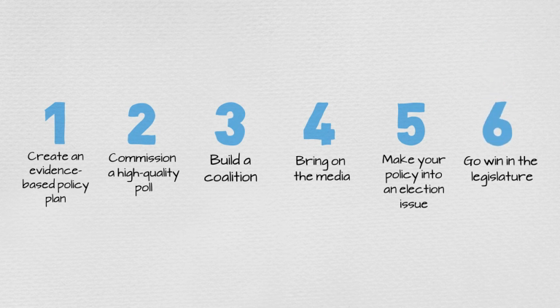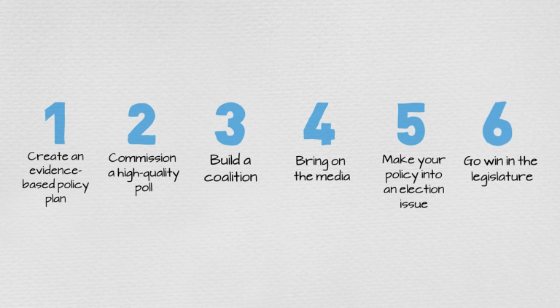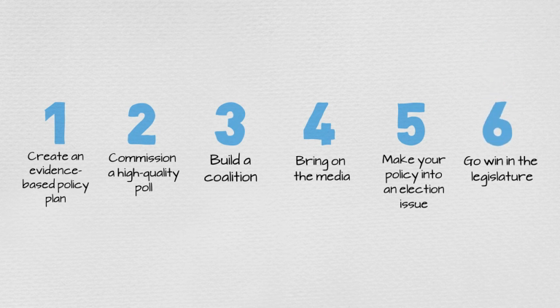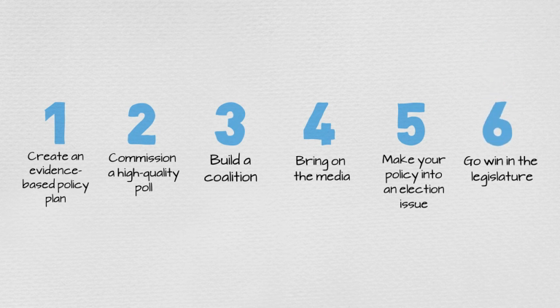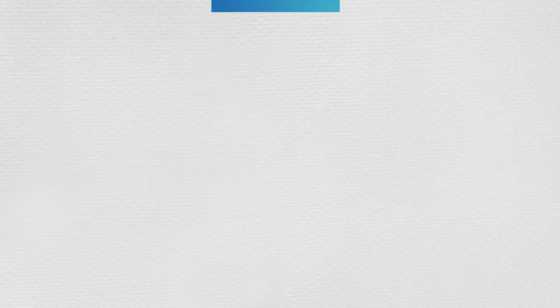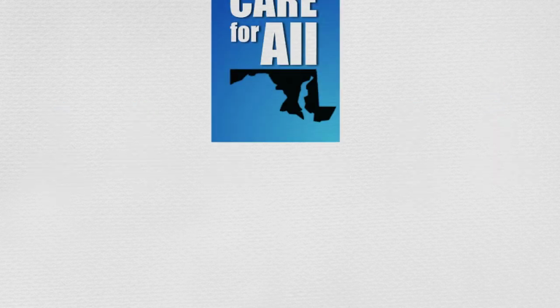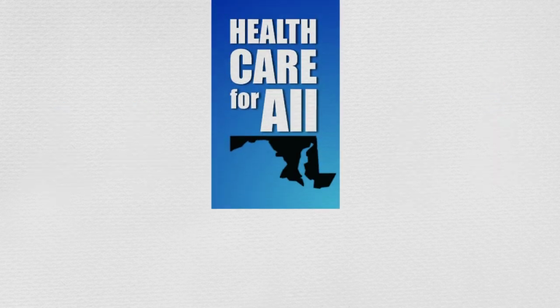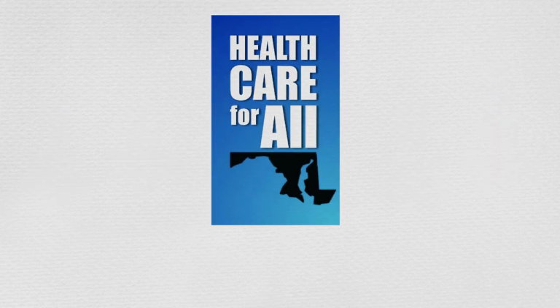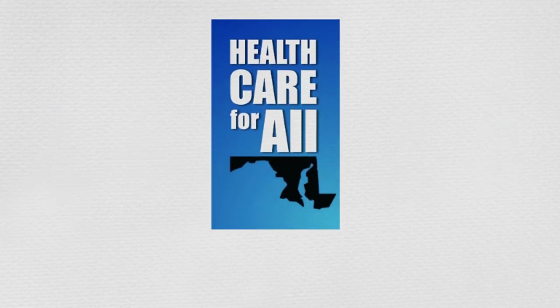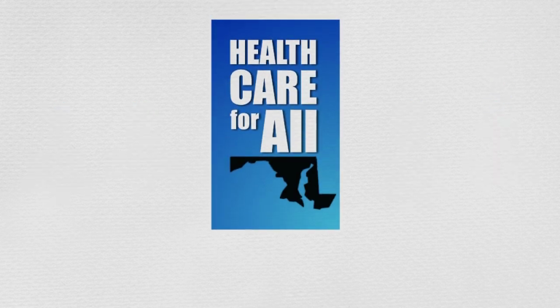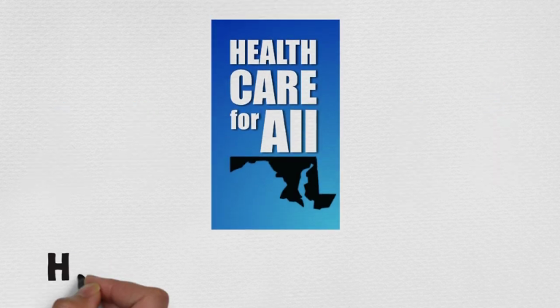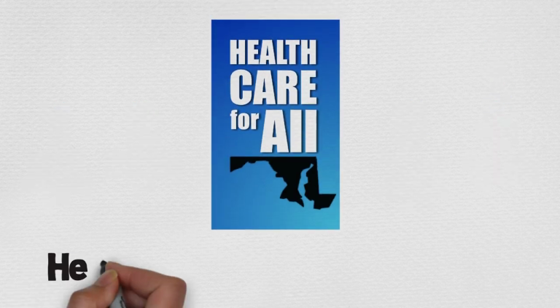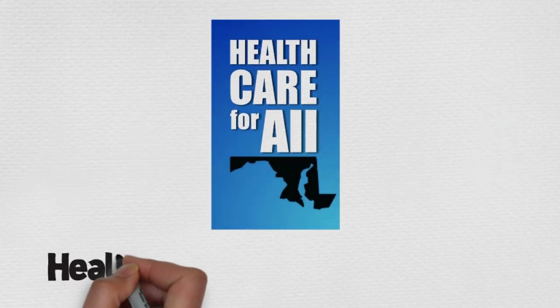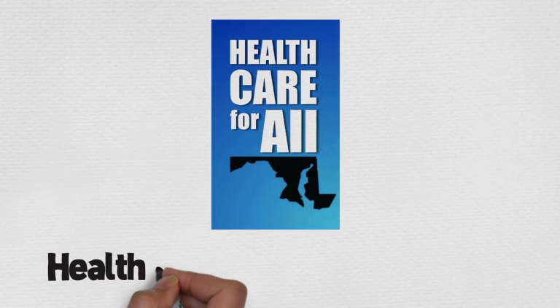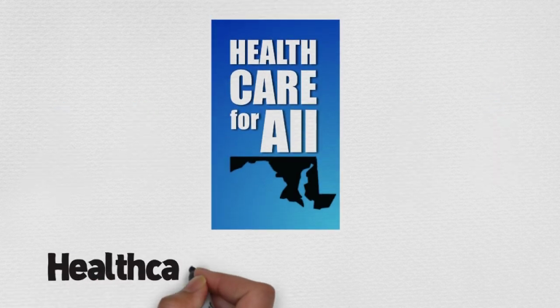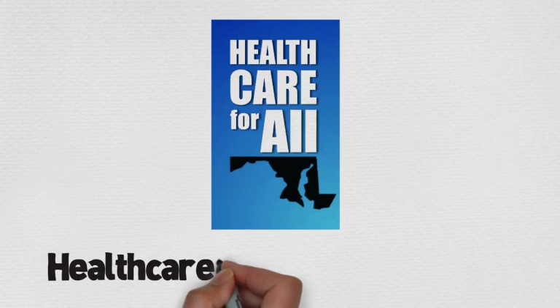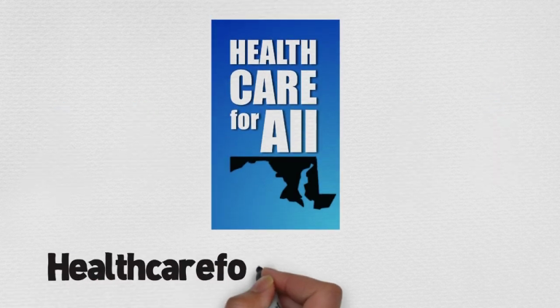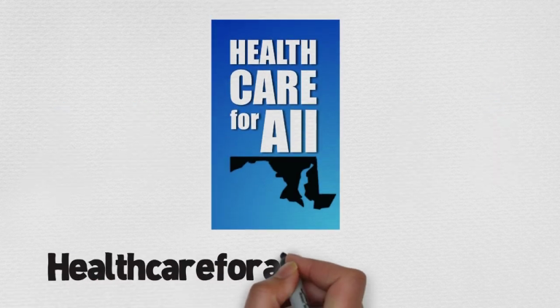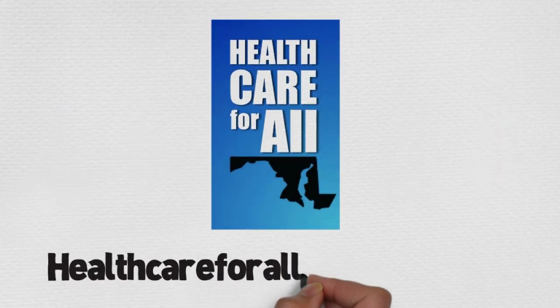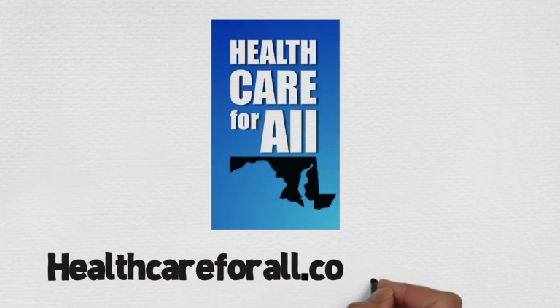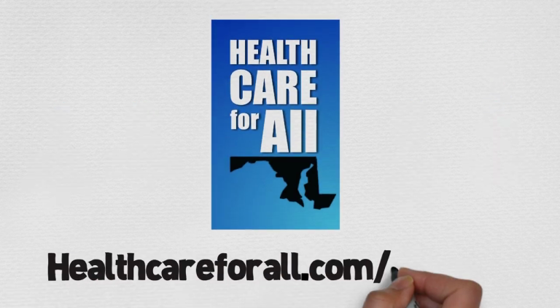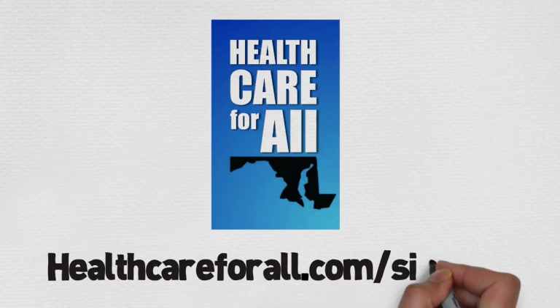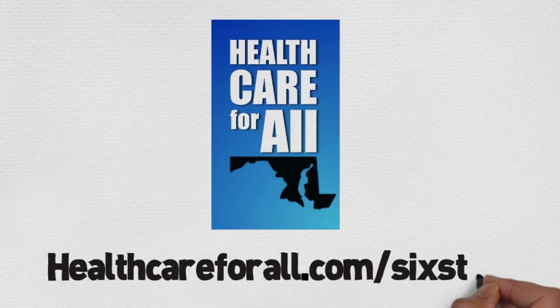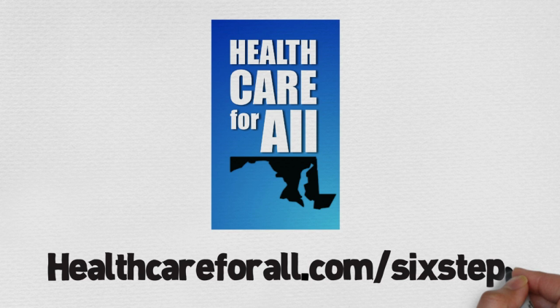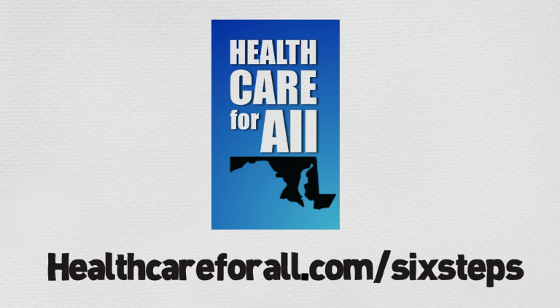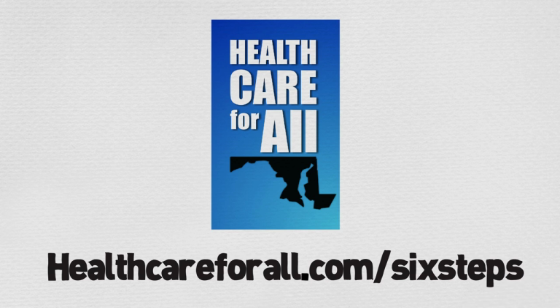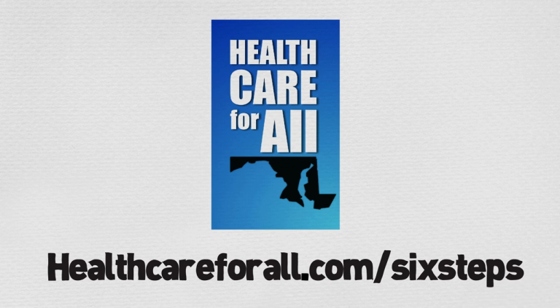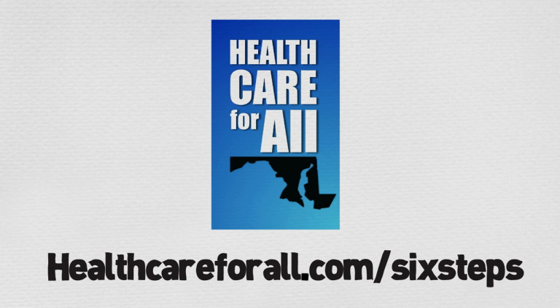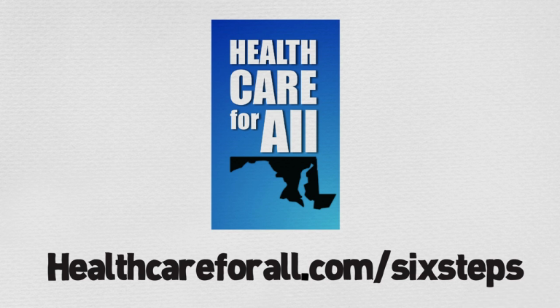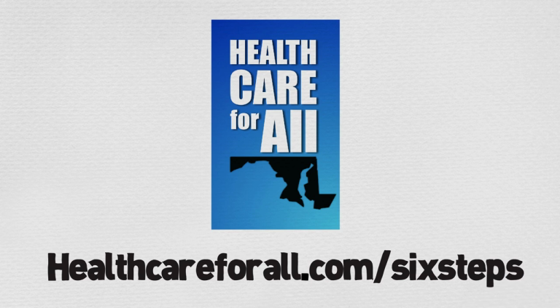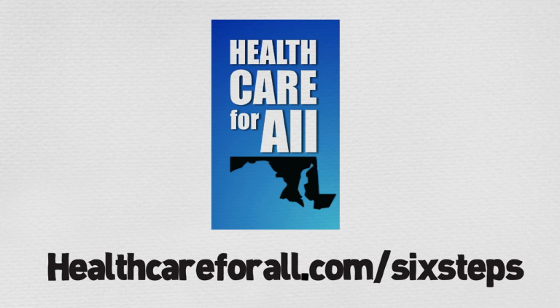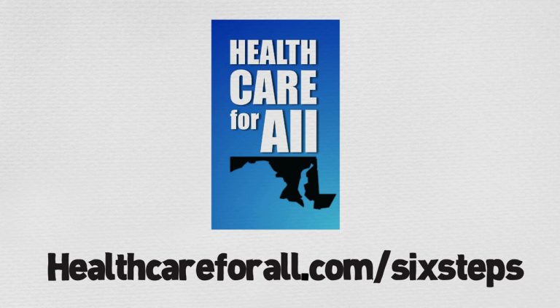Ready to learn more? Visit healthcareforall.com/six-steps.